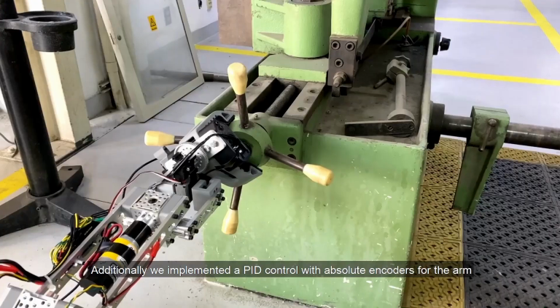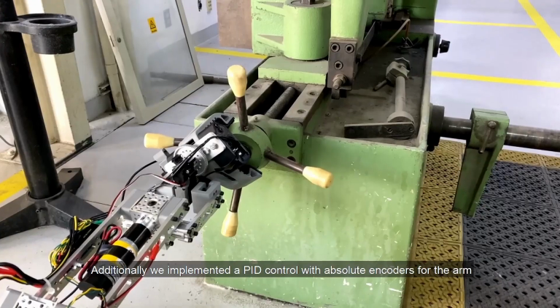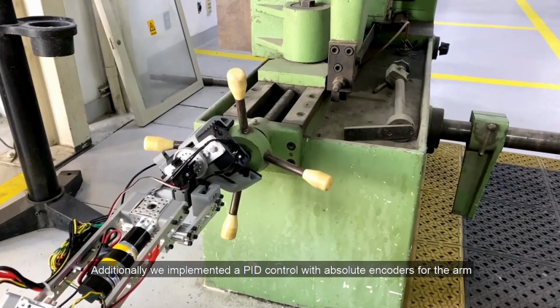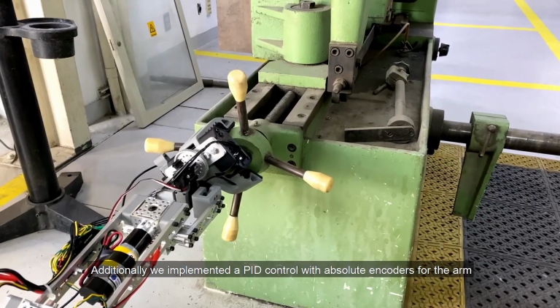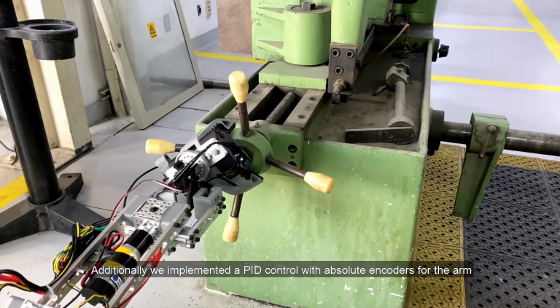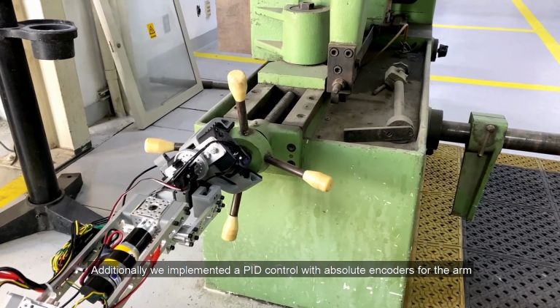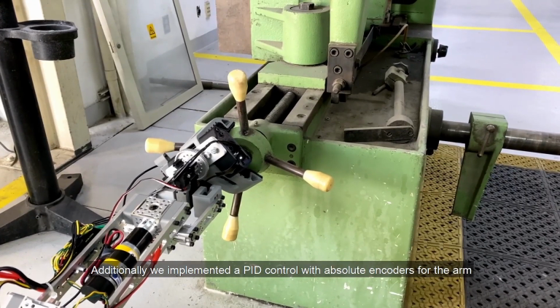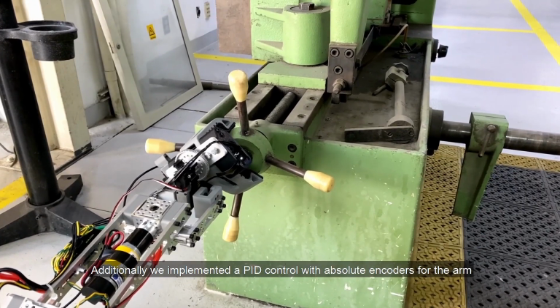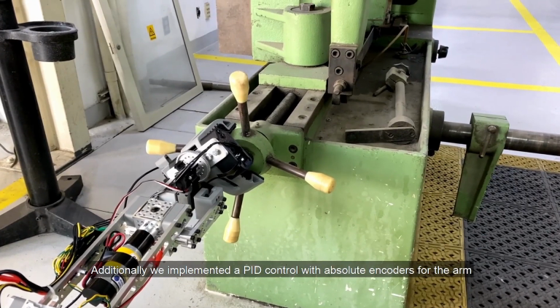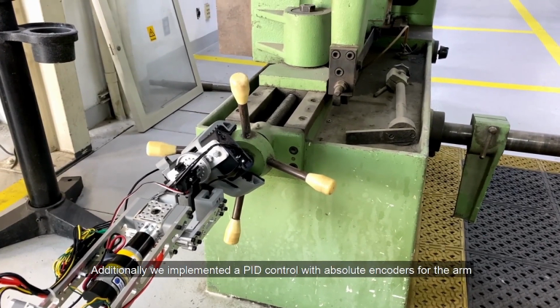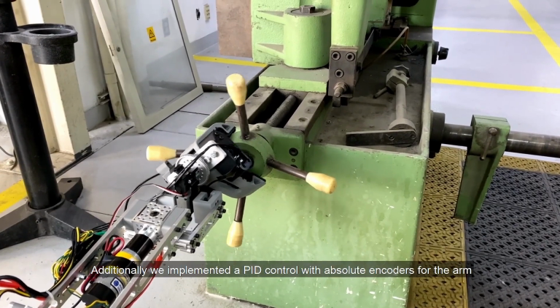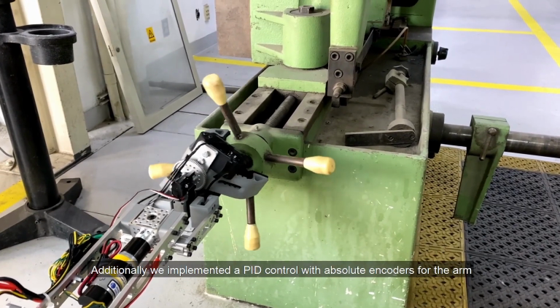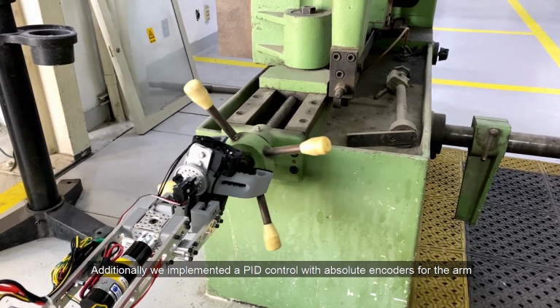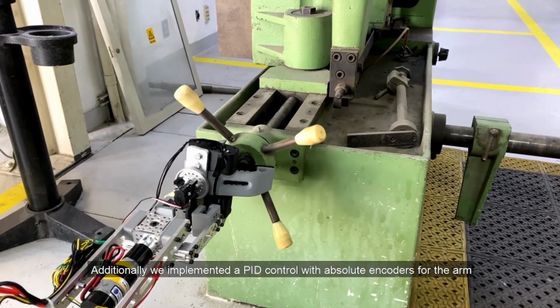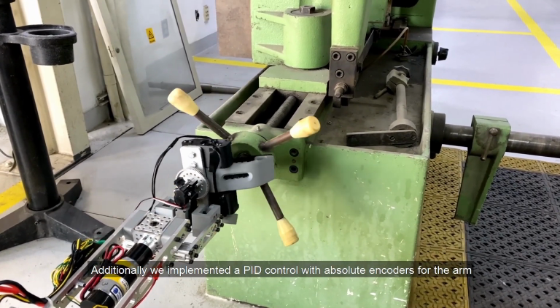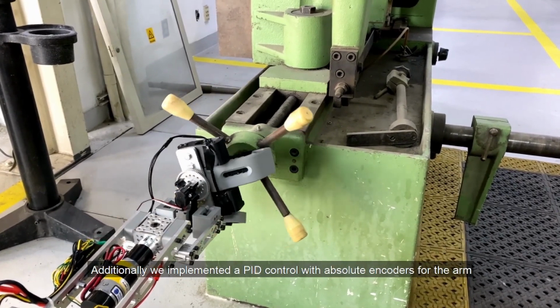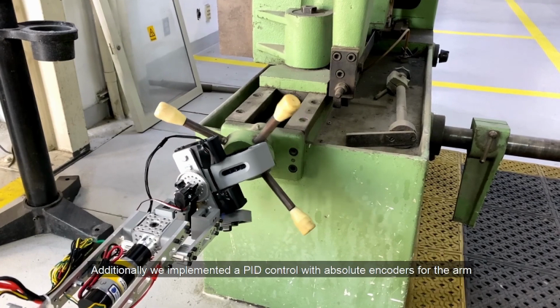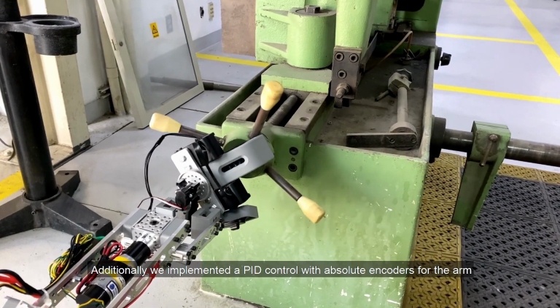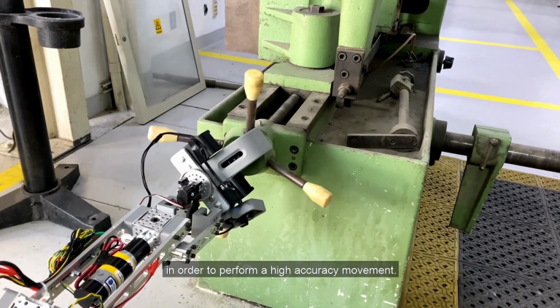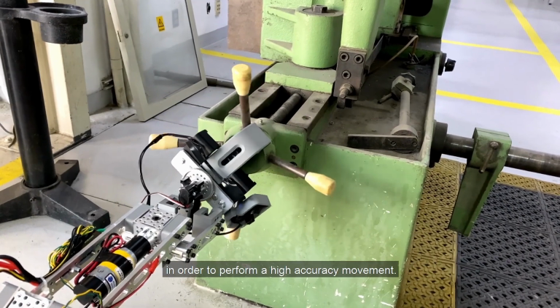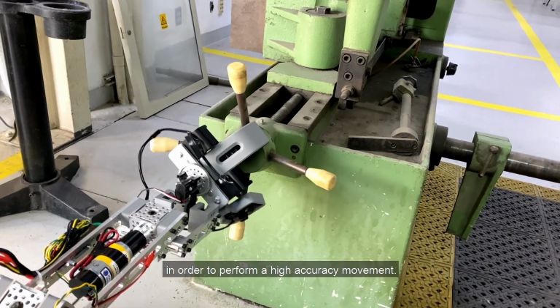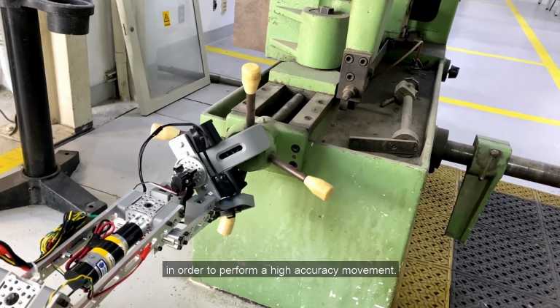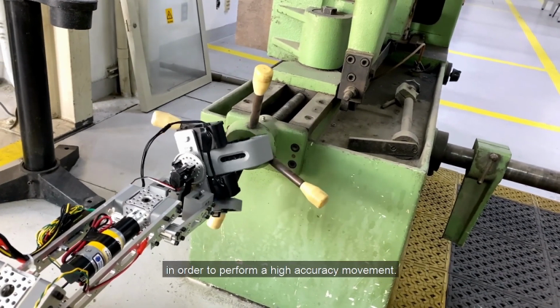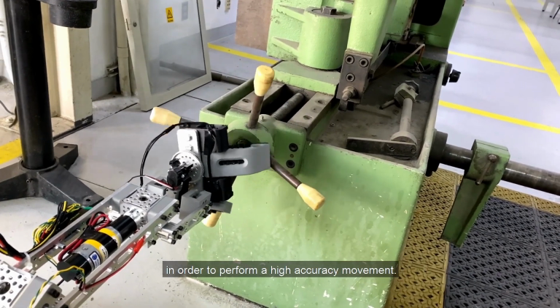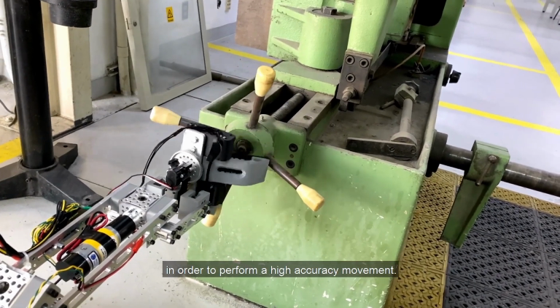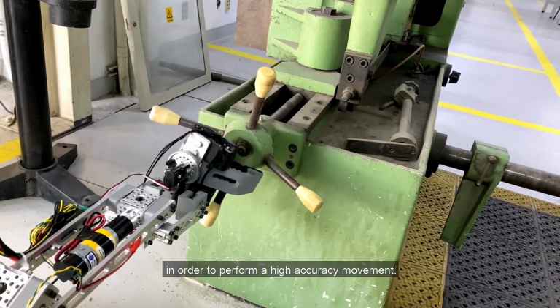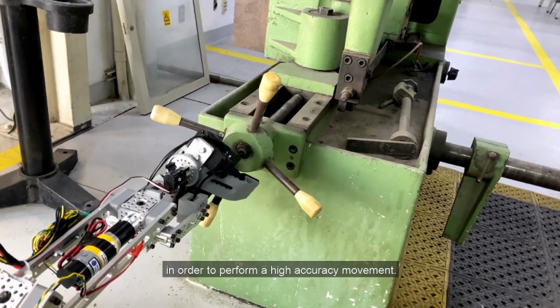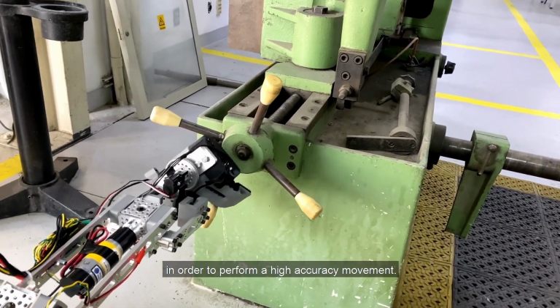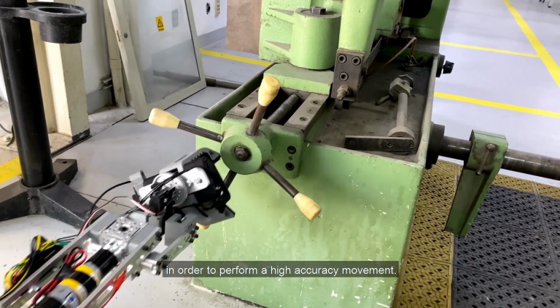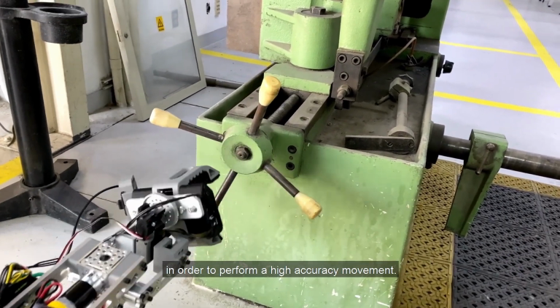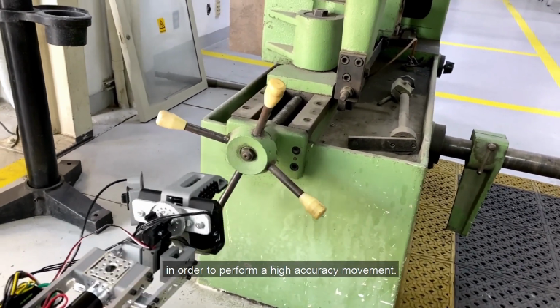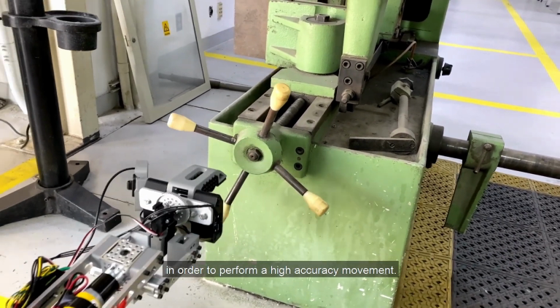Additionally, we implemented PID control with absolute encoders for the arm in order to perform high-accuracy movement.